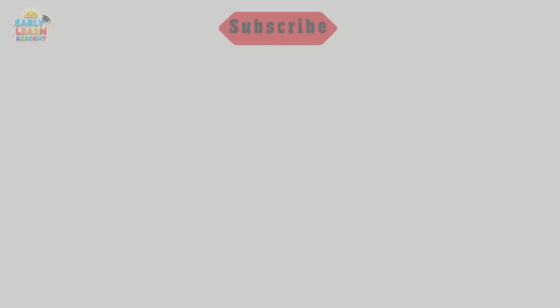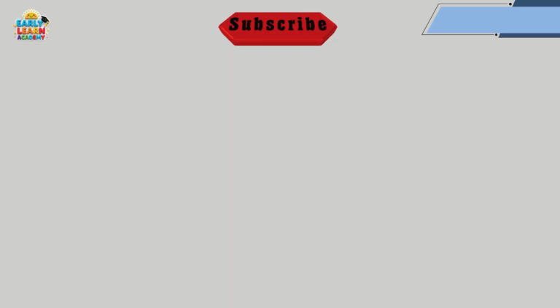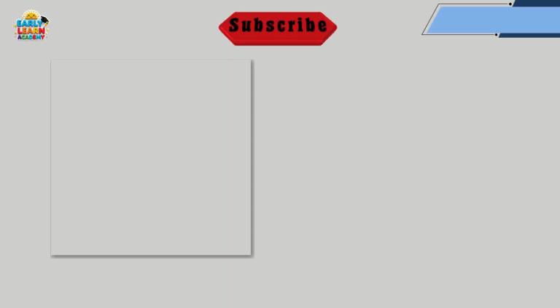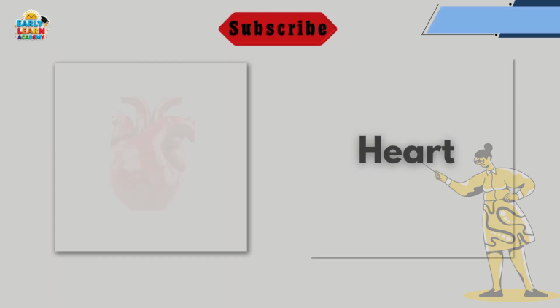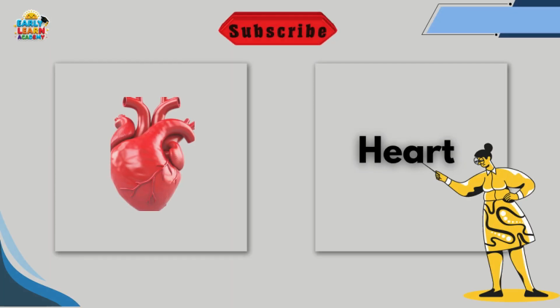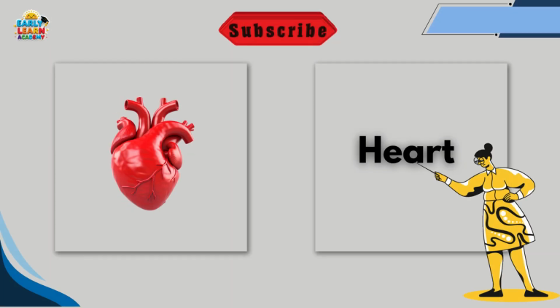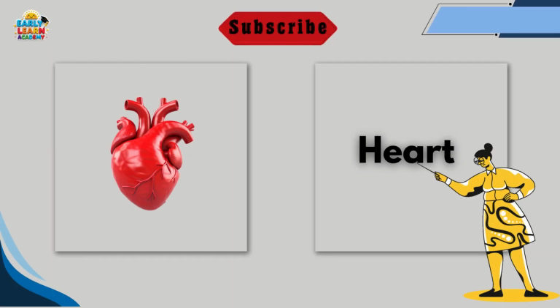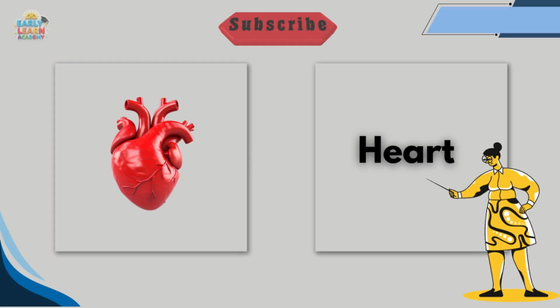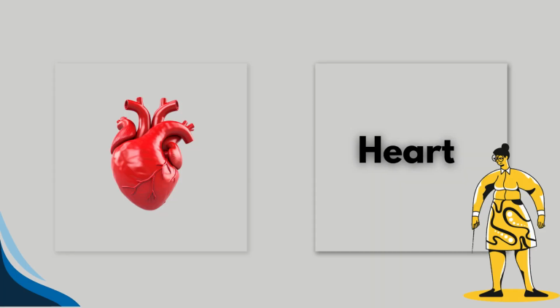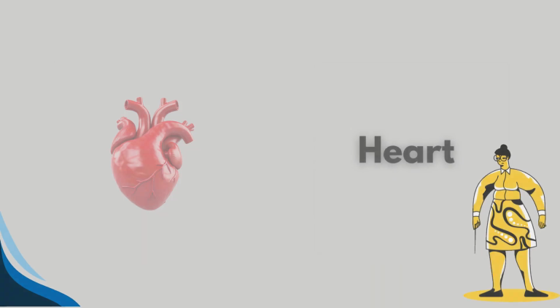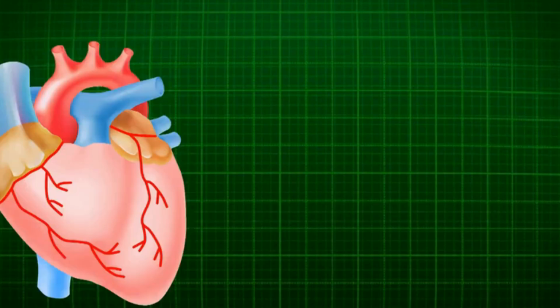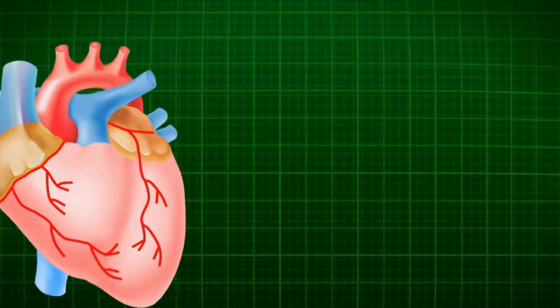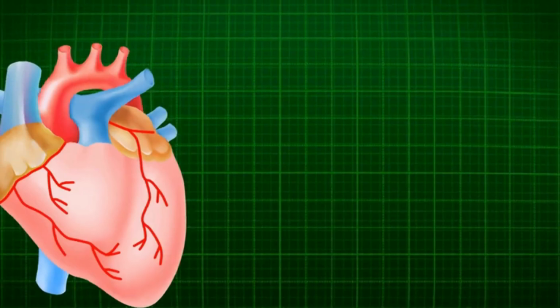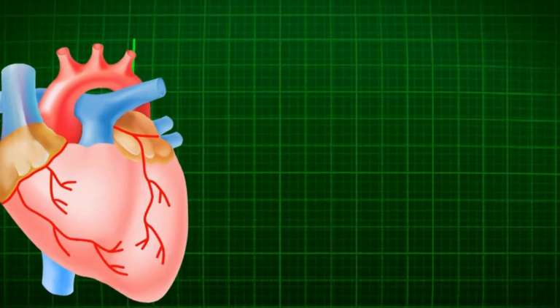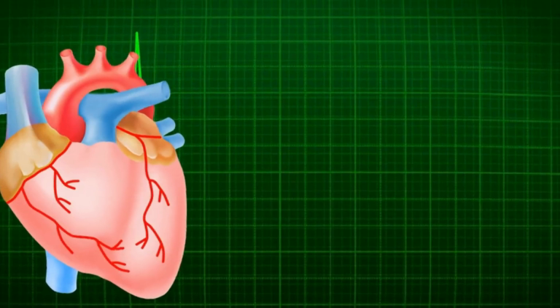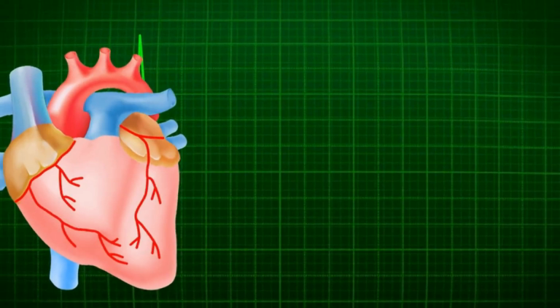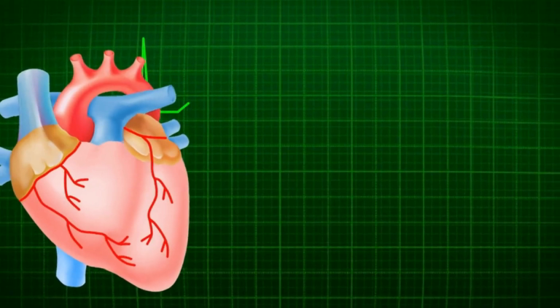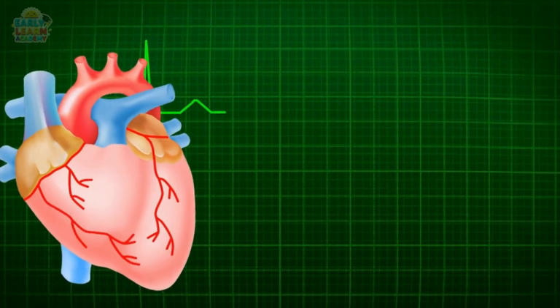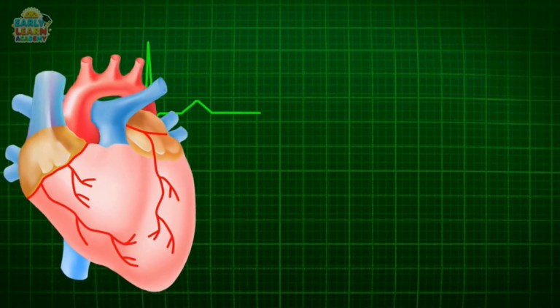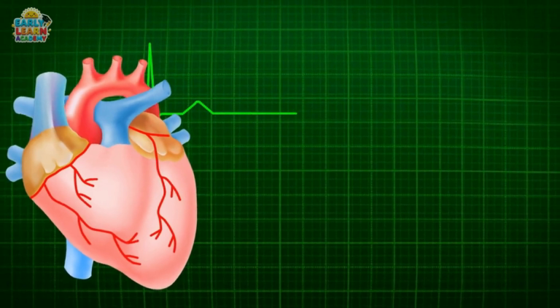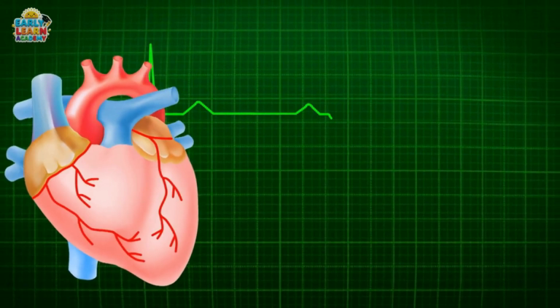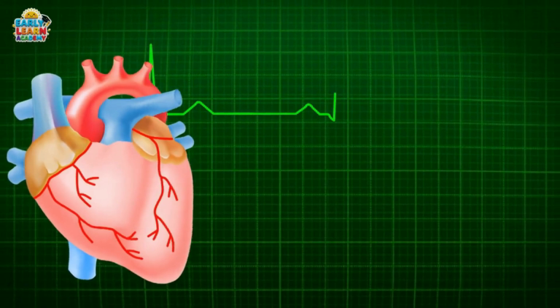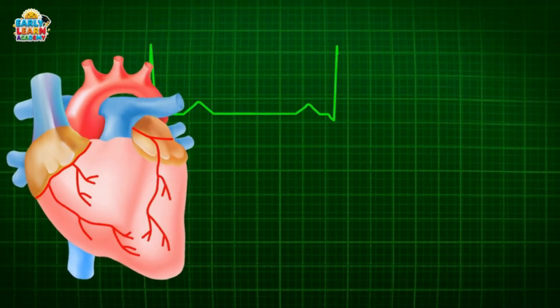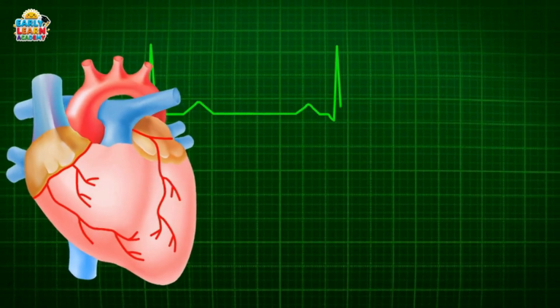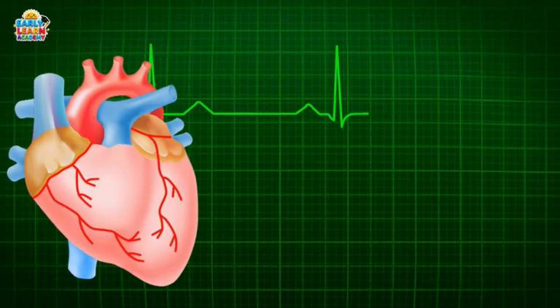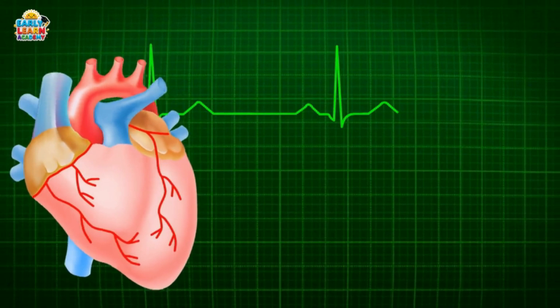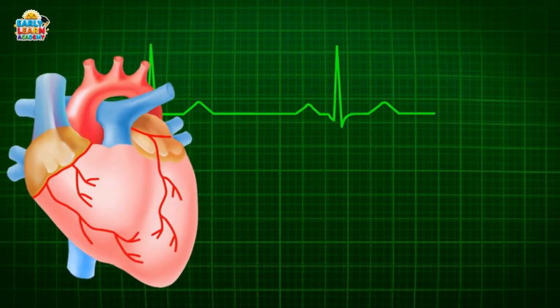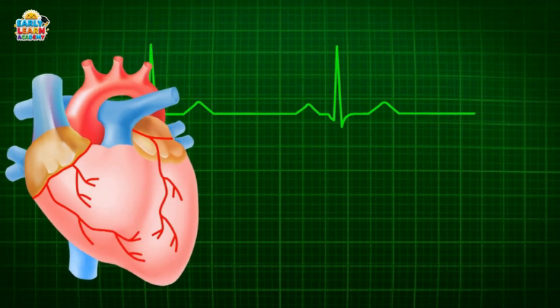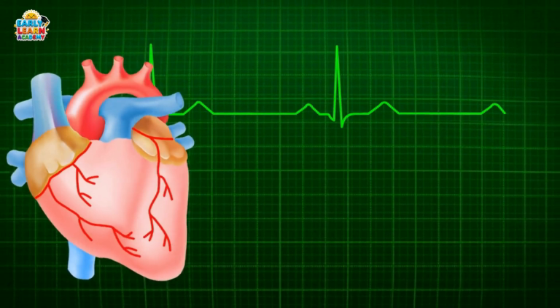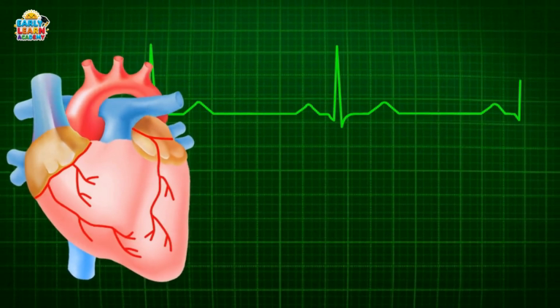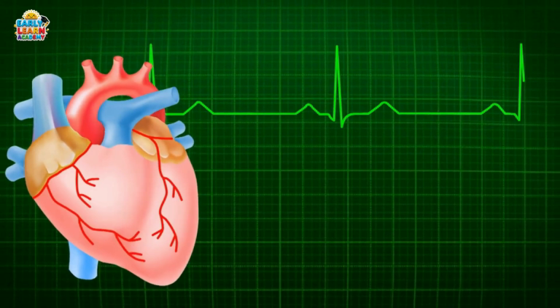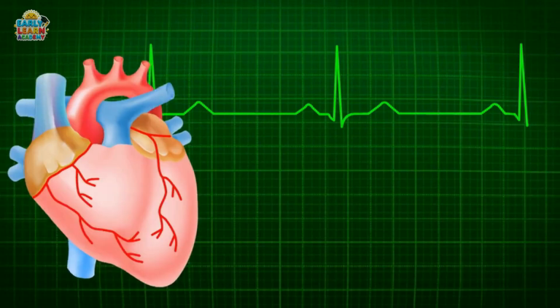This is the heart. The heart pumps blood through the body. It keeps us alive and full of energy.